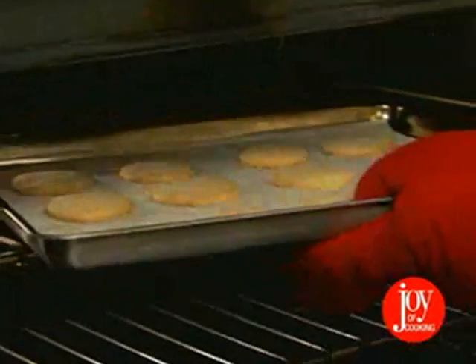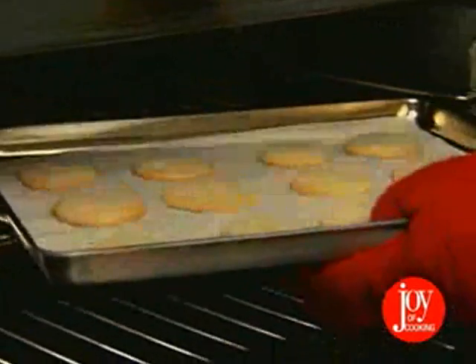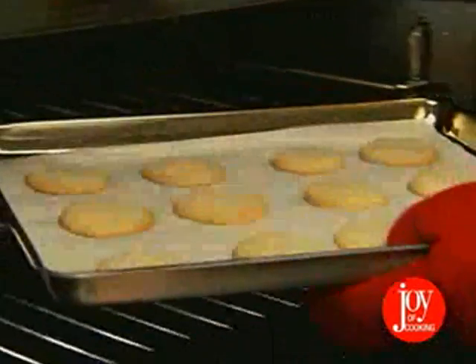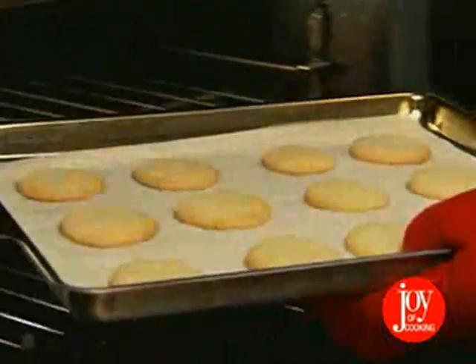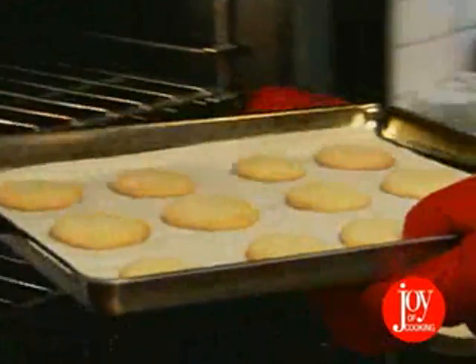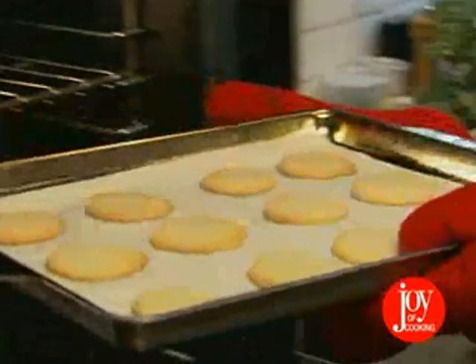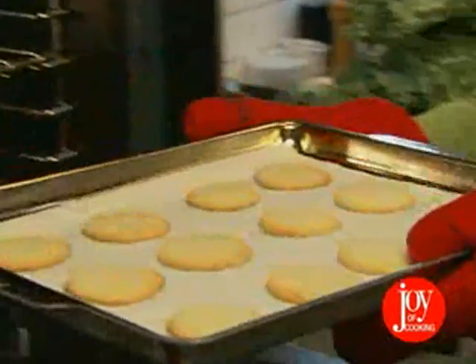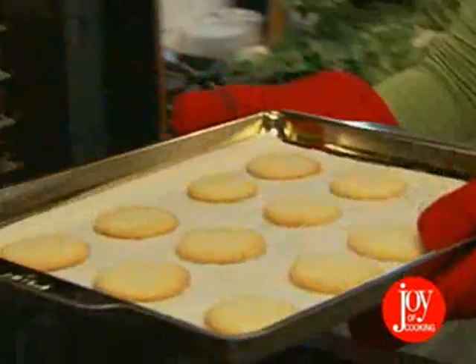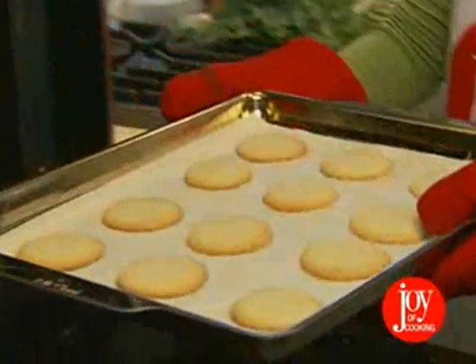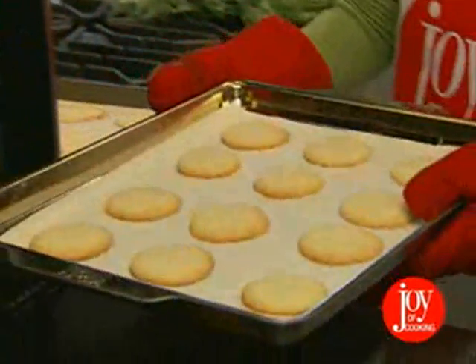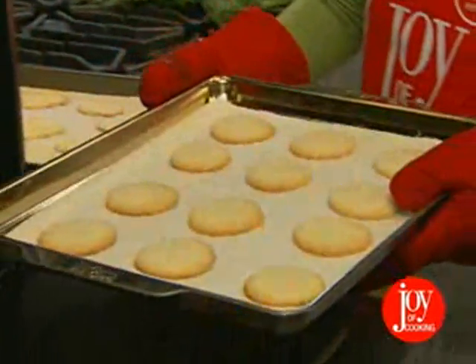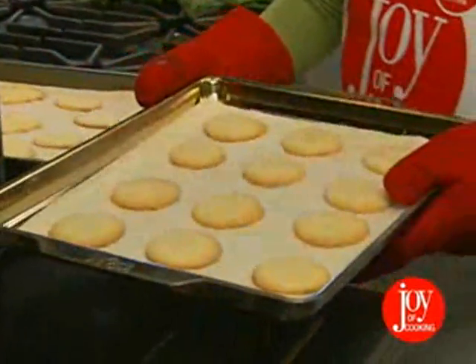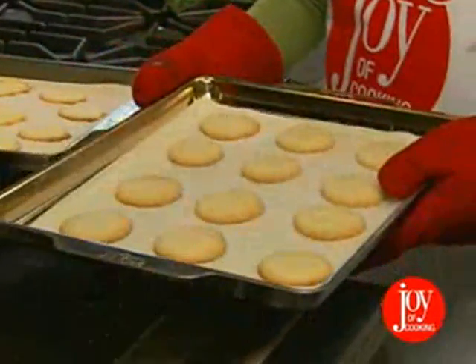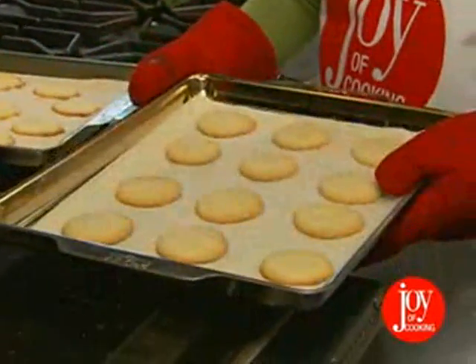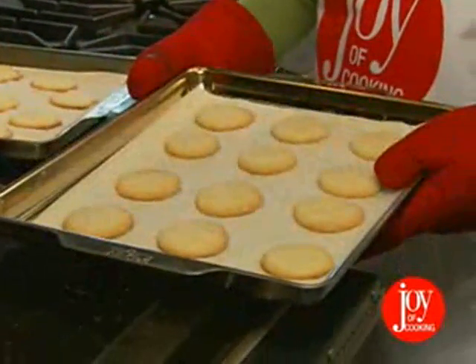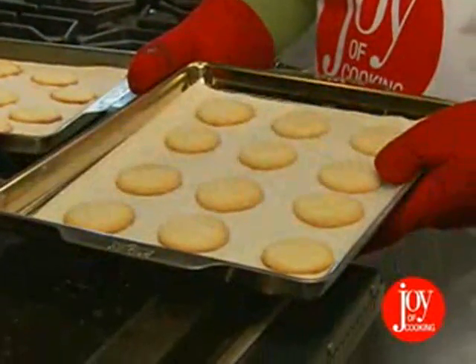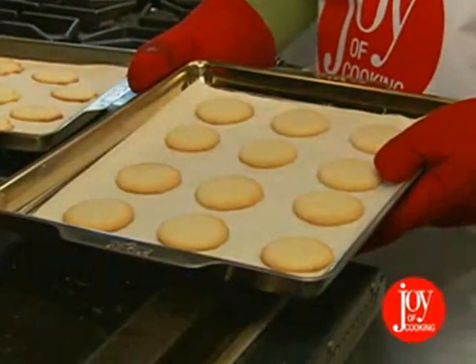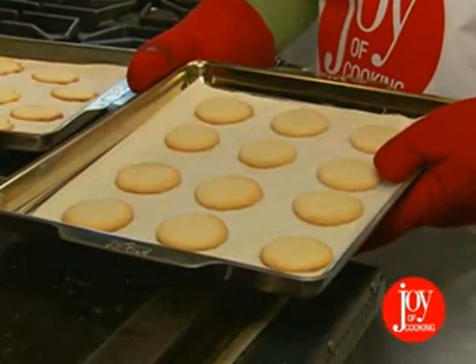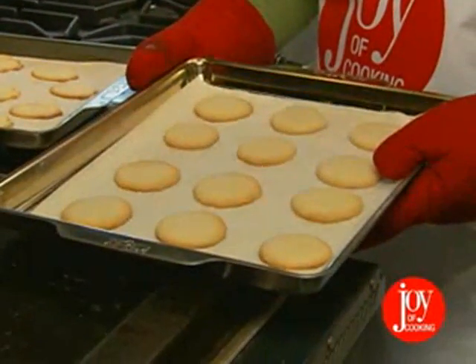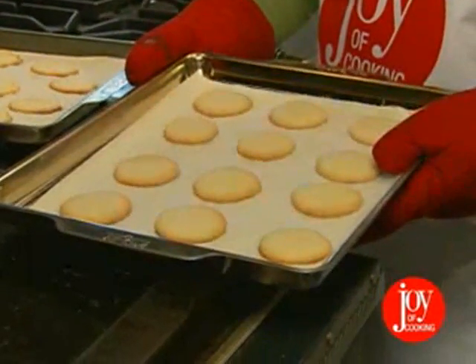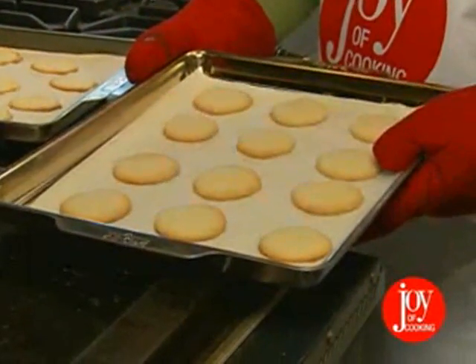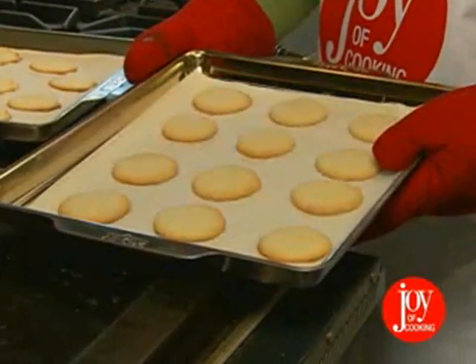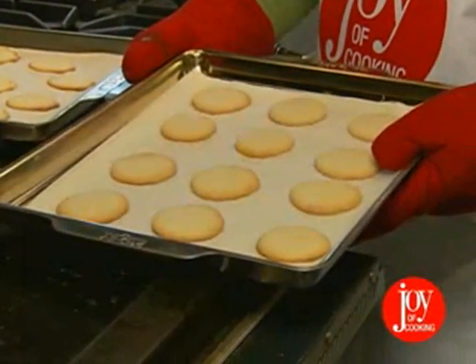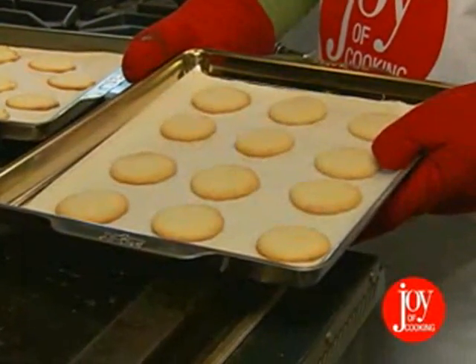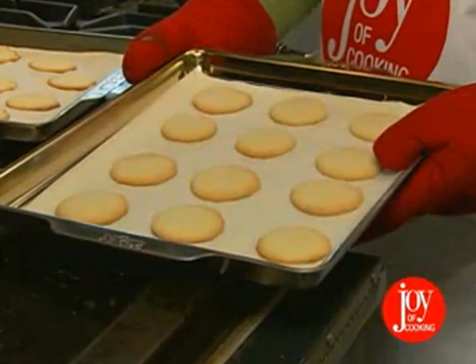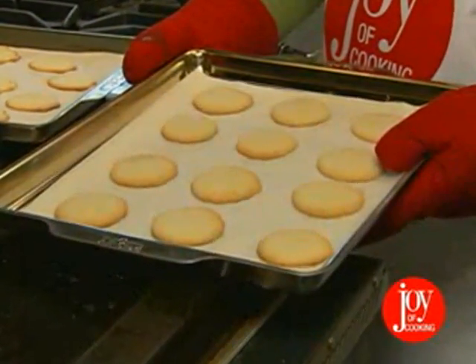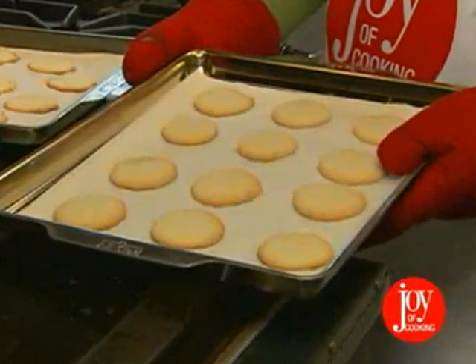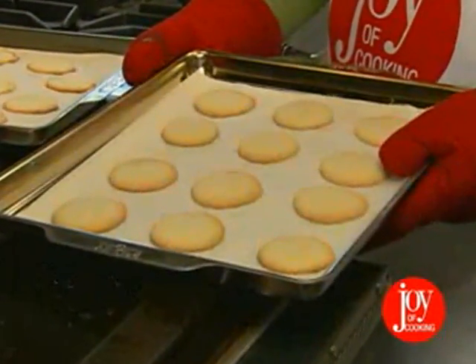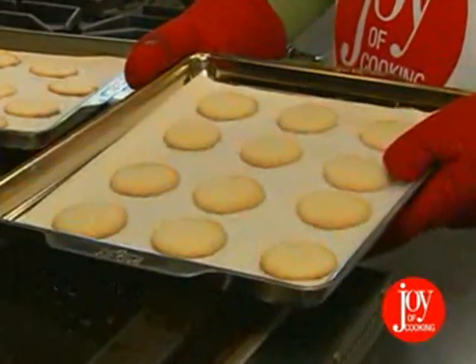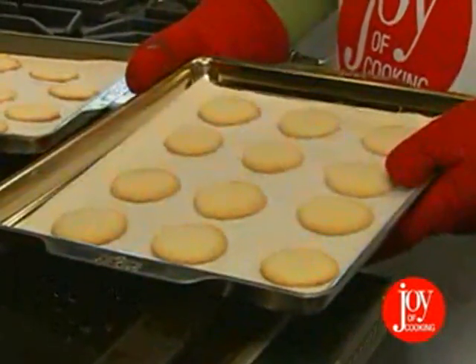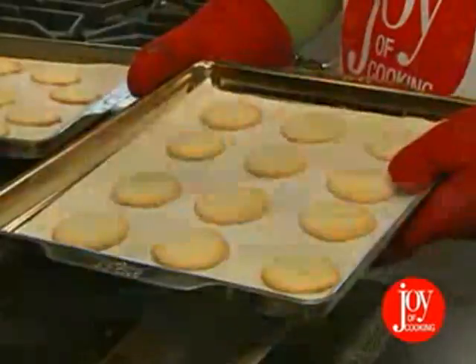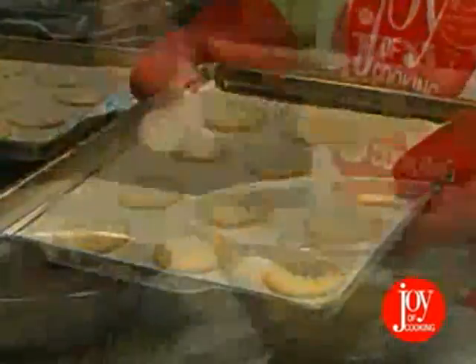After they're cool, either ice or leave plain. Now that we have our base, possibilities are boundless.